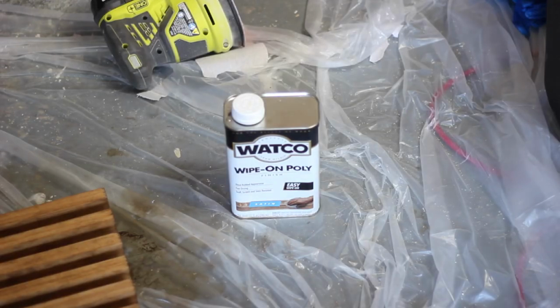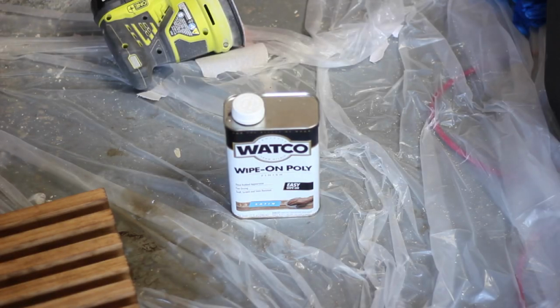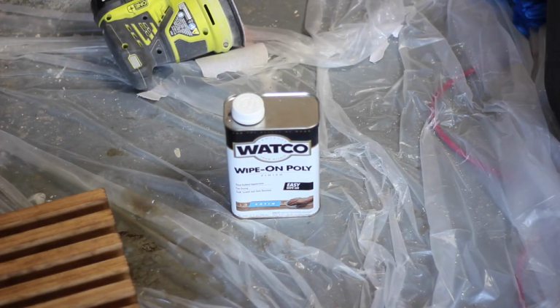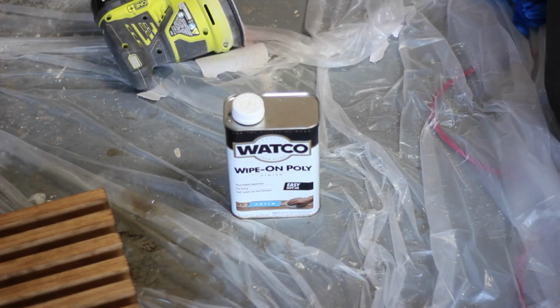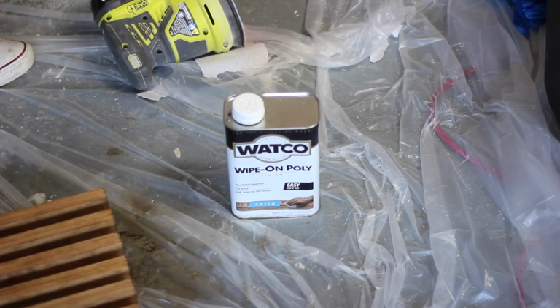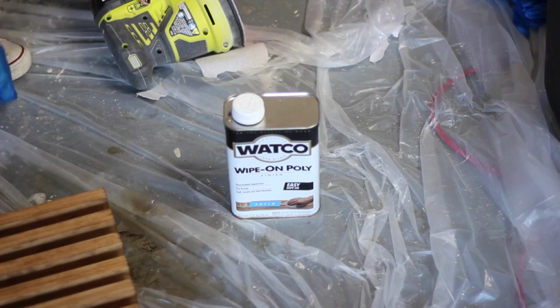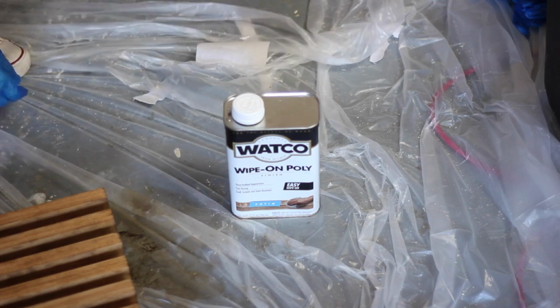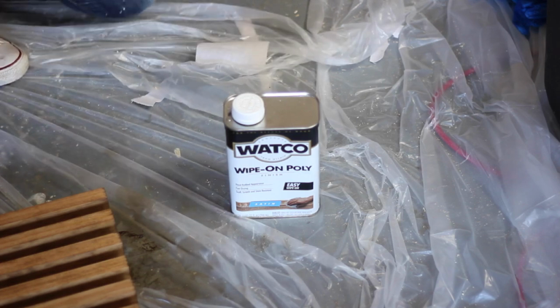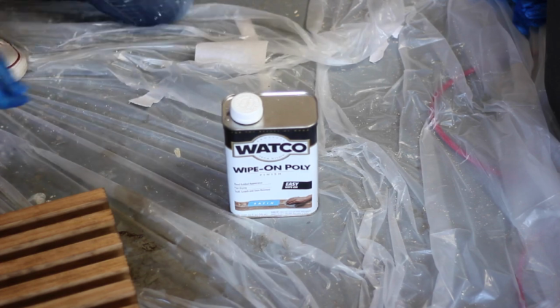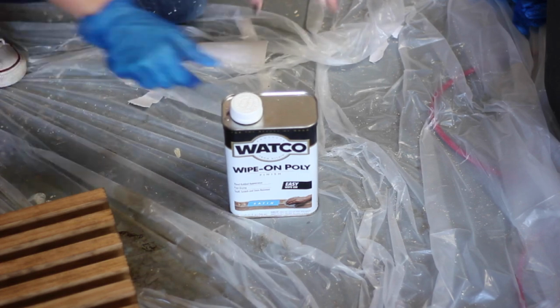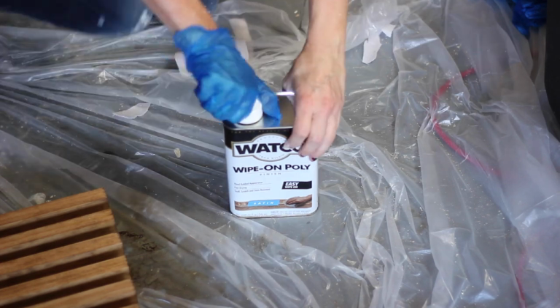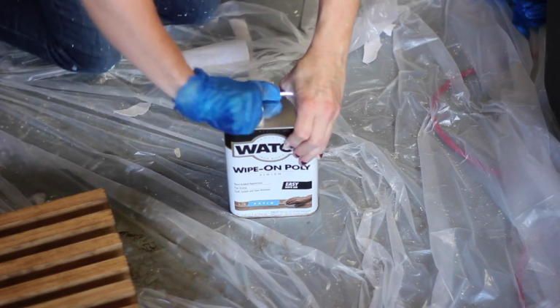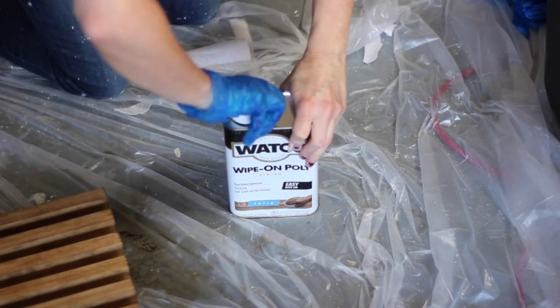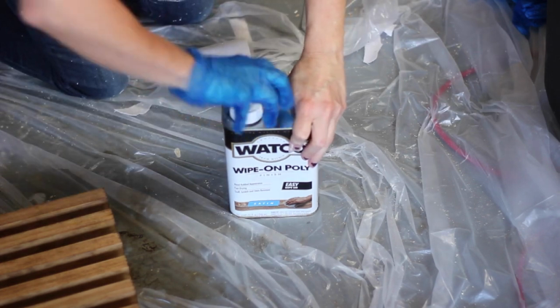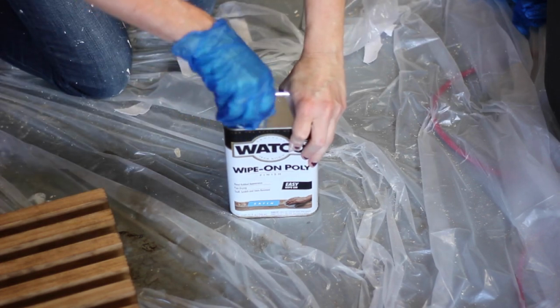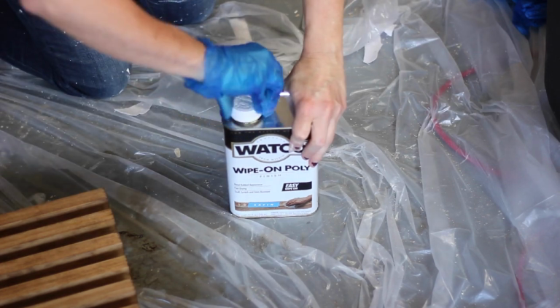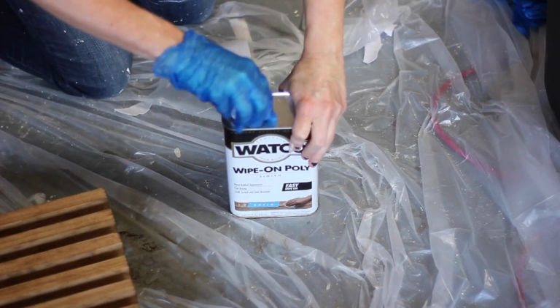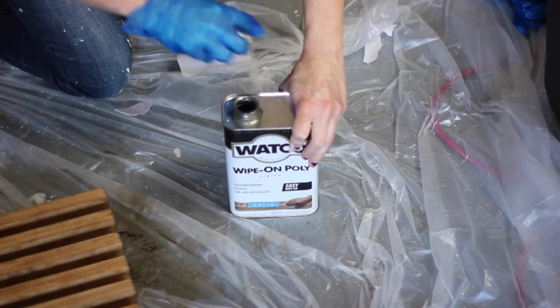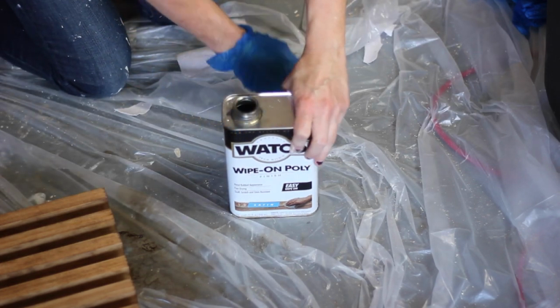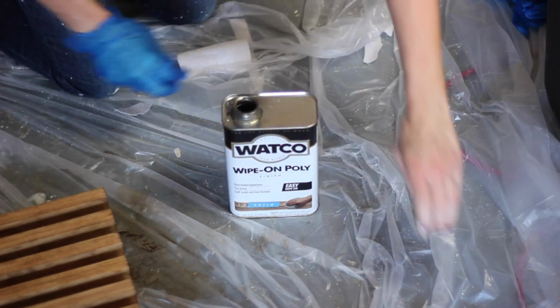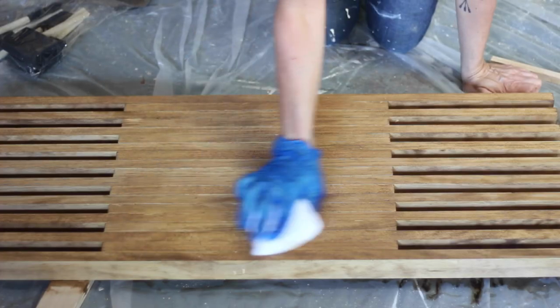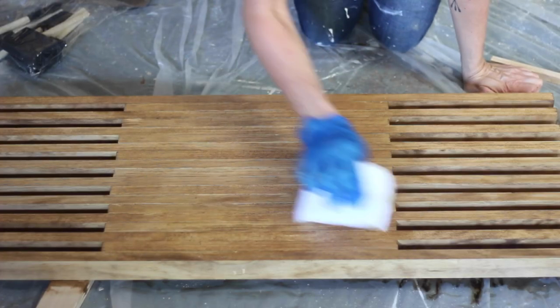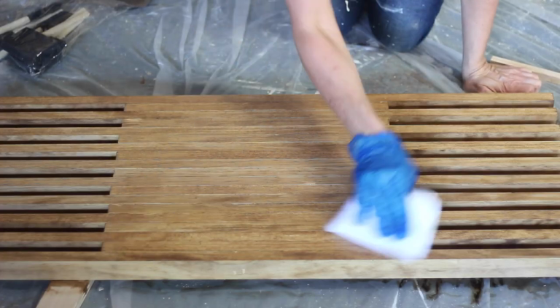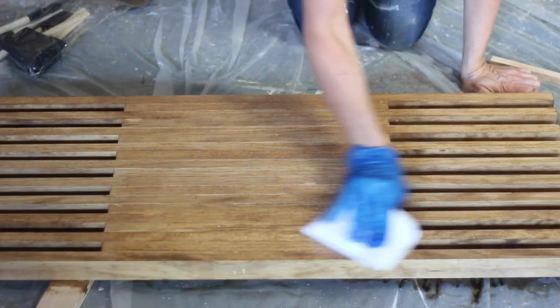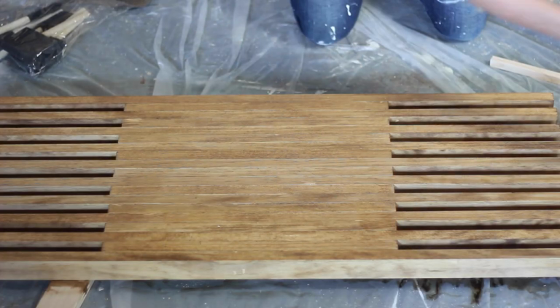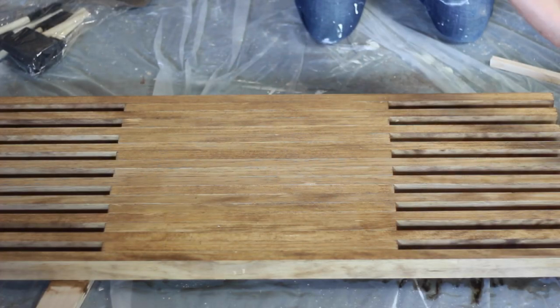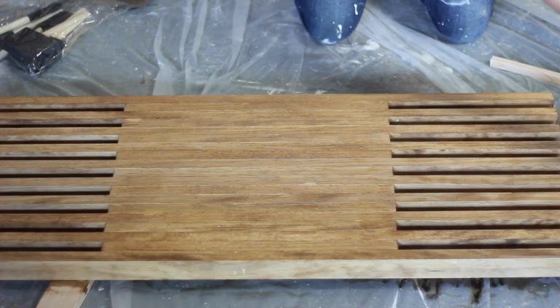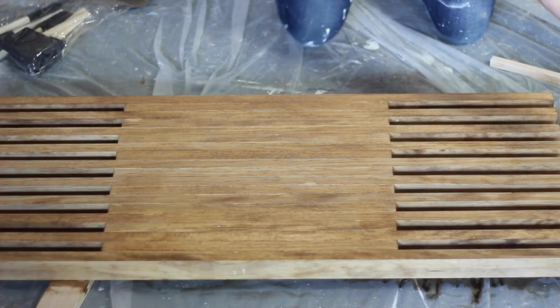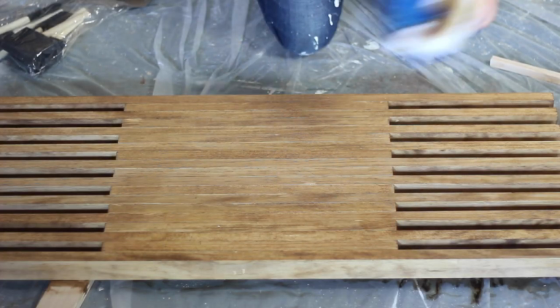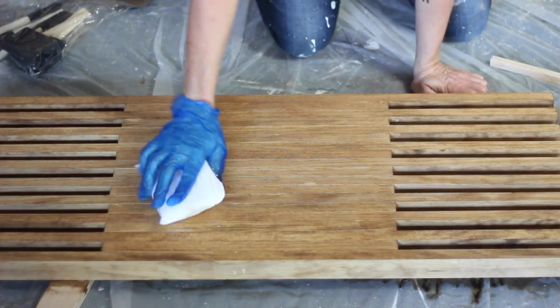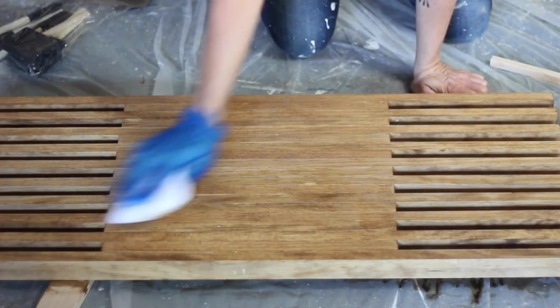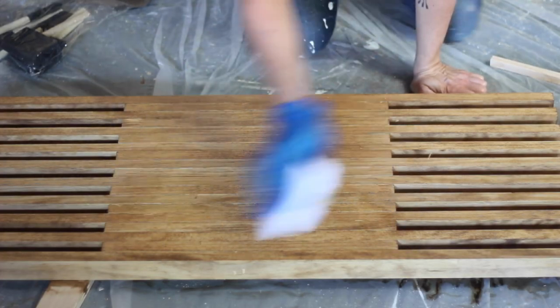I allowed the stain on the tabletop to dry and then applied a satin wipe-on poly using a staining pad.